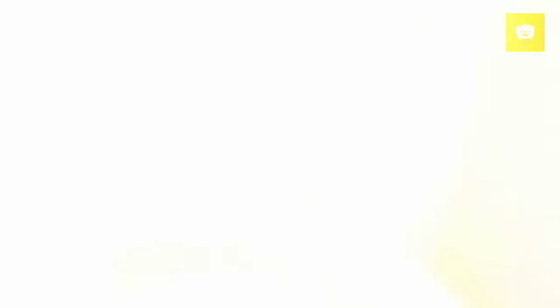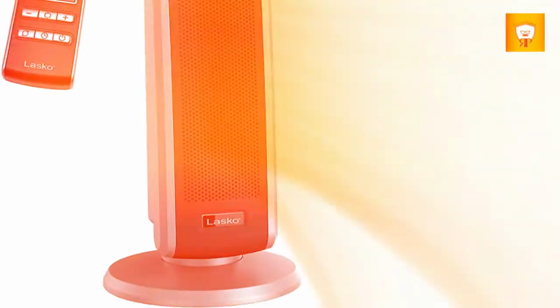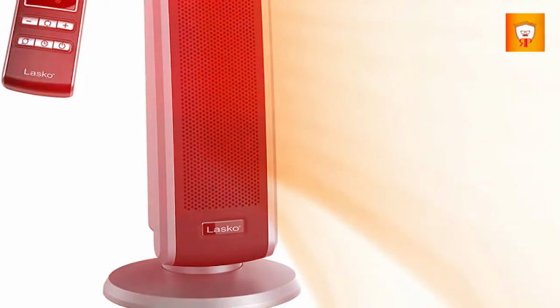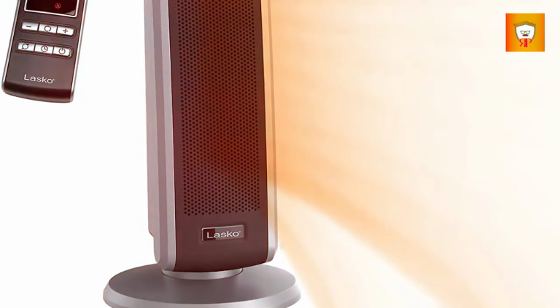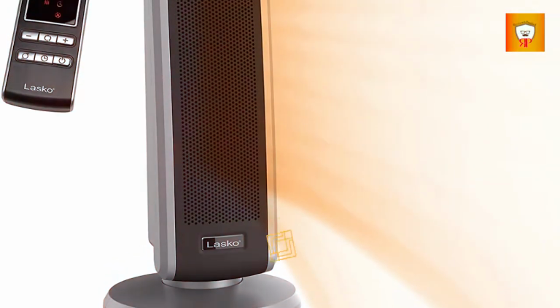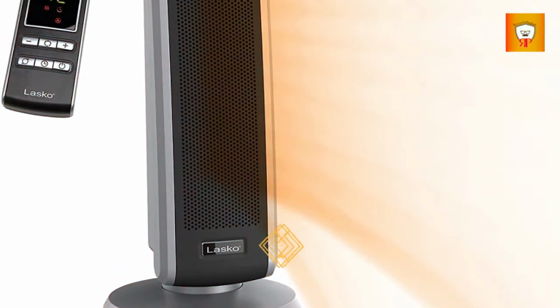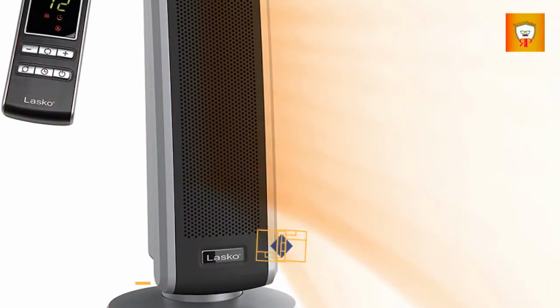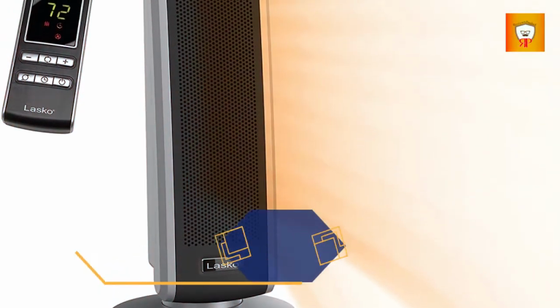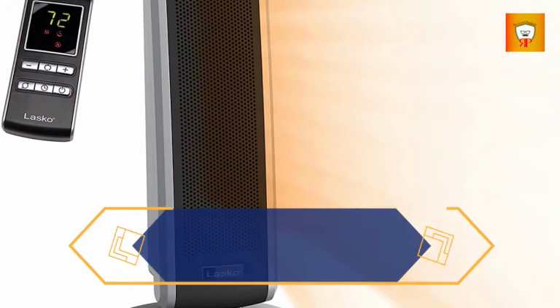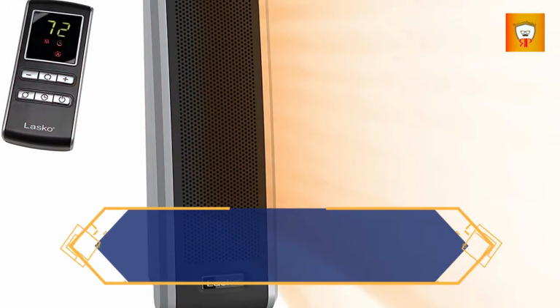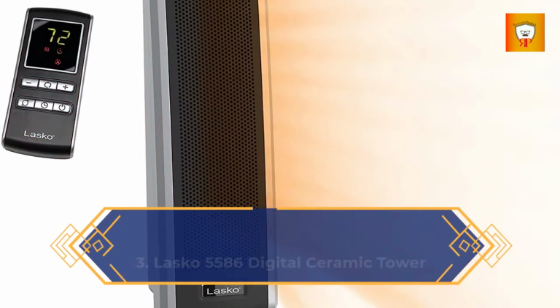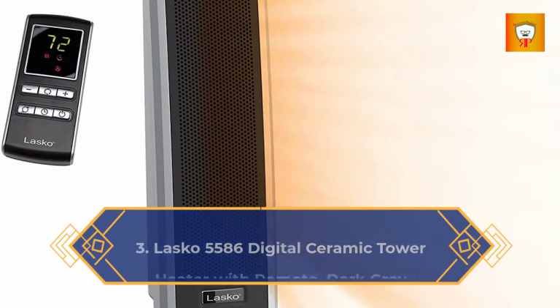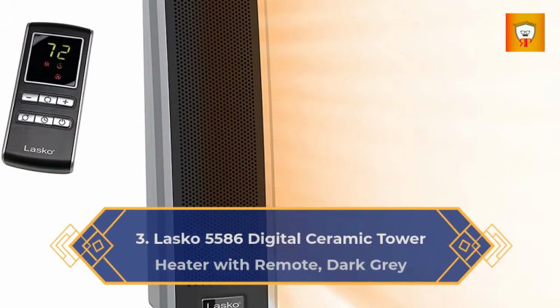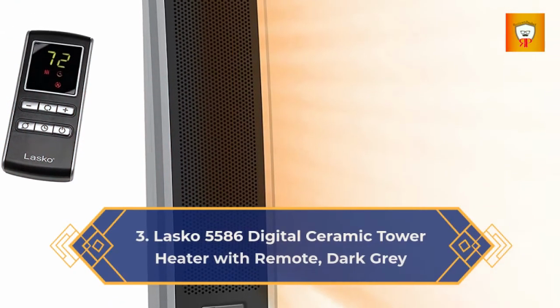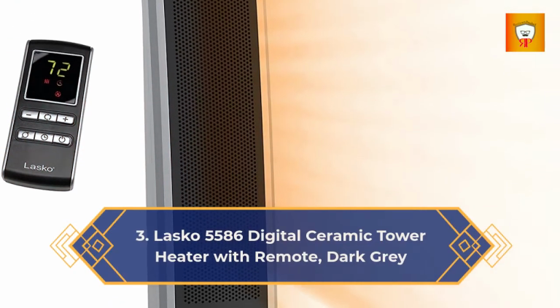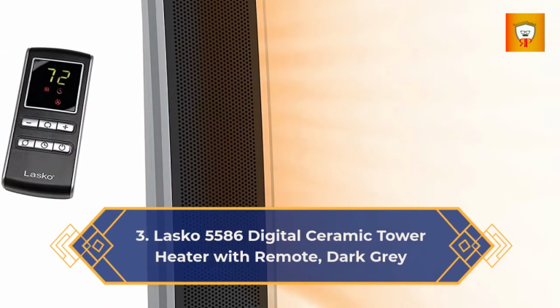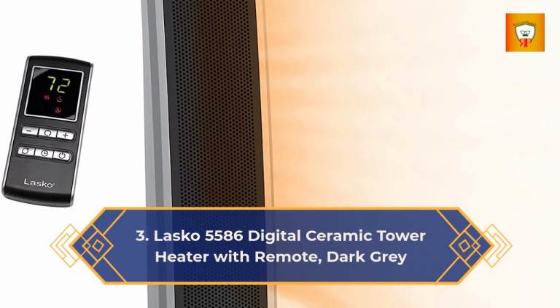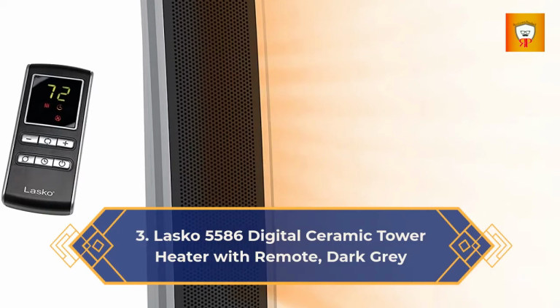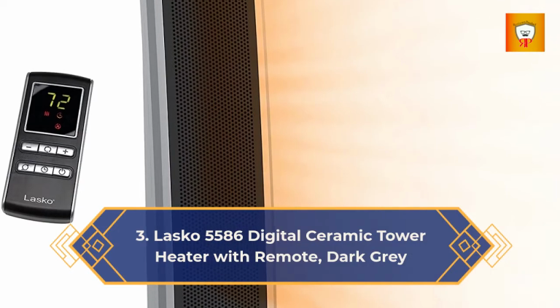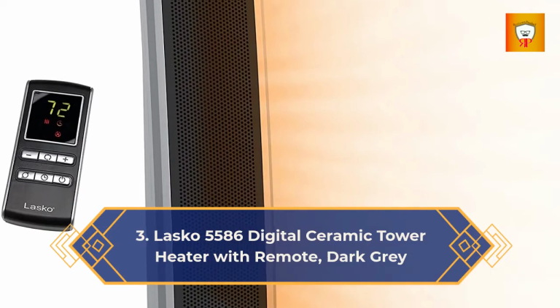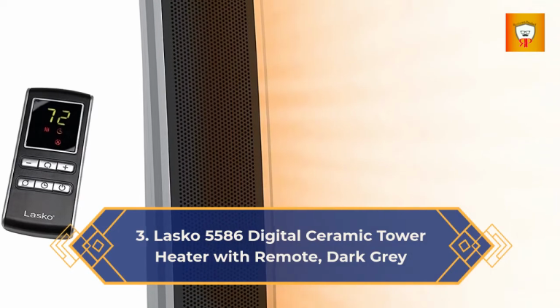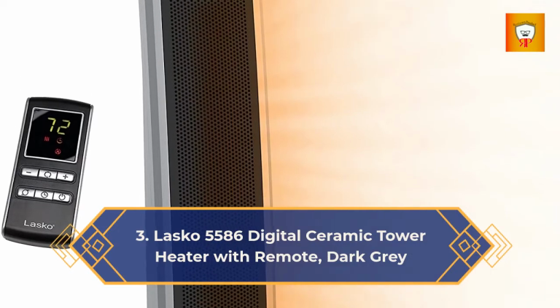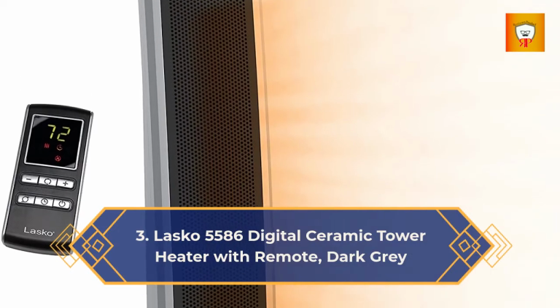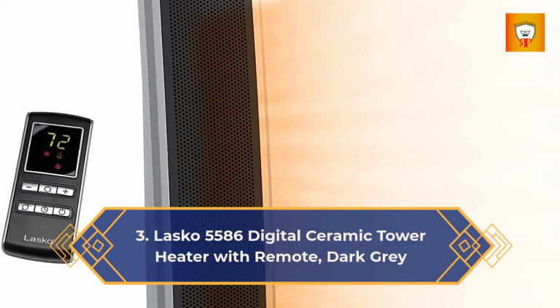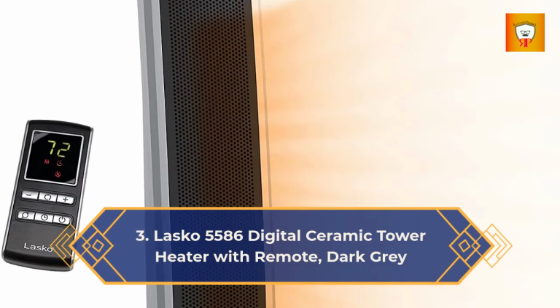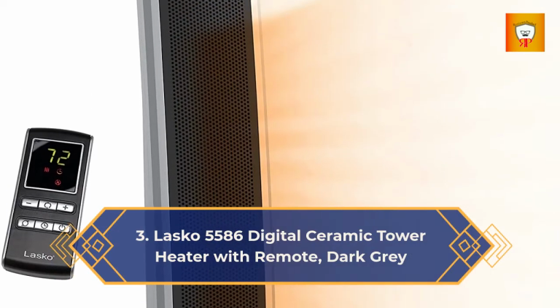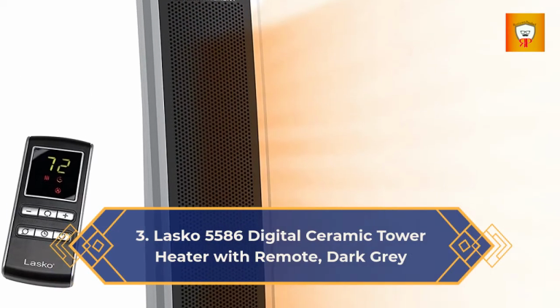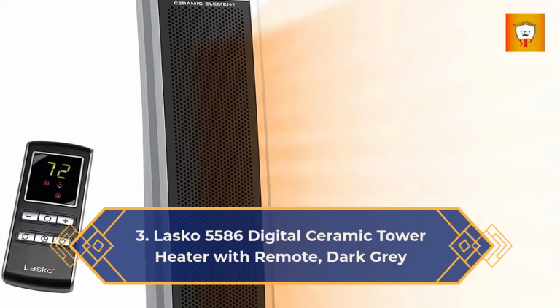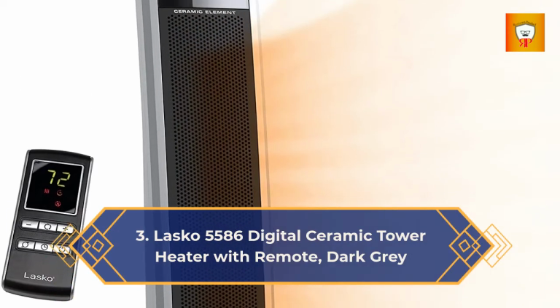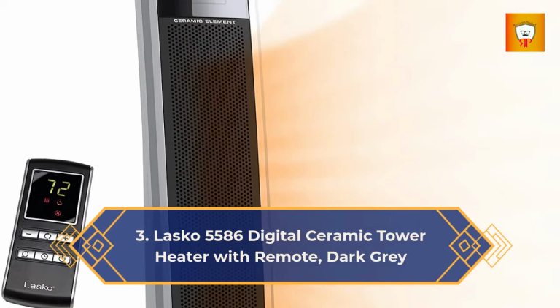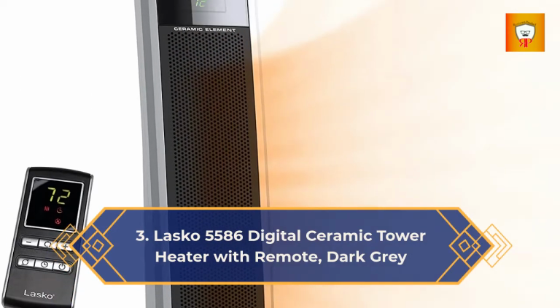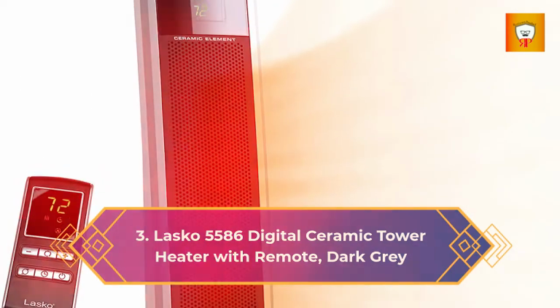3. Lasko 5586 Digital Ceramic Tower Heater with remote, dark gray.